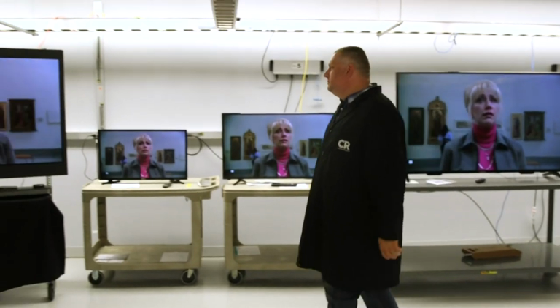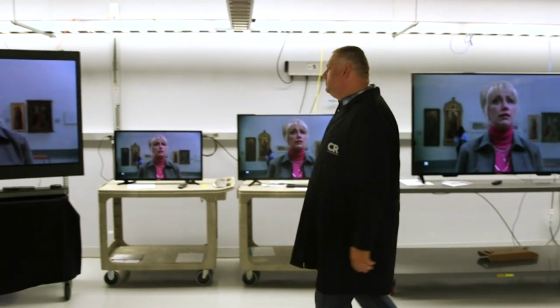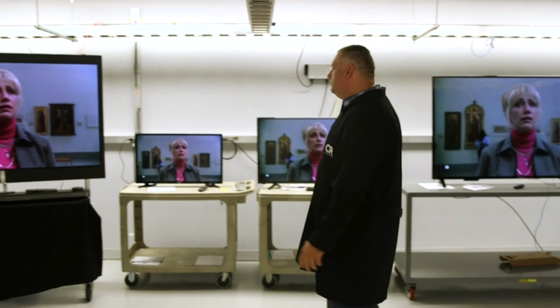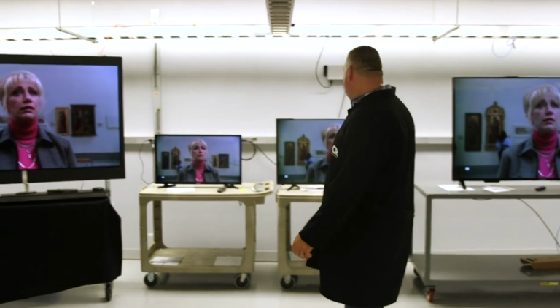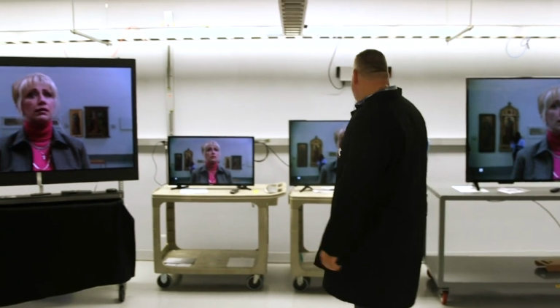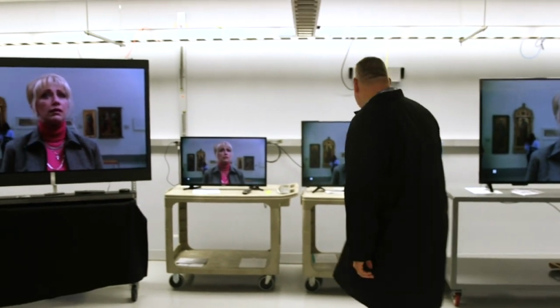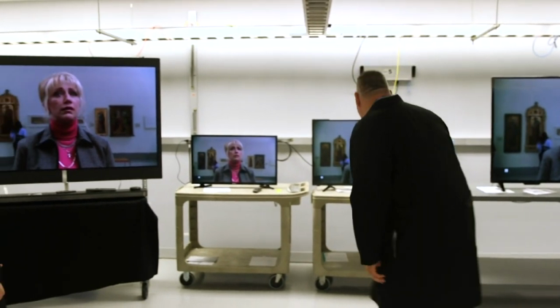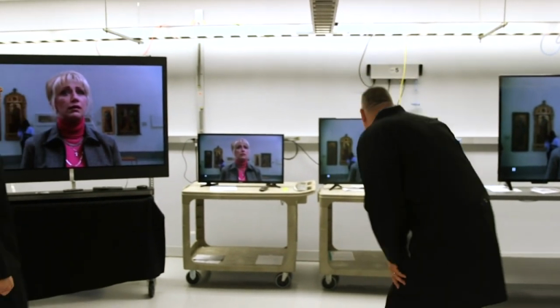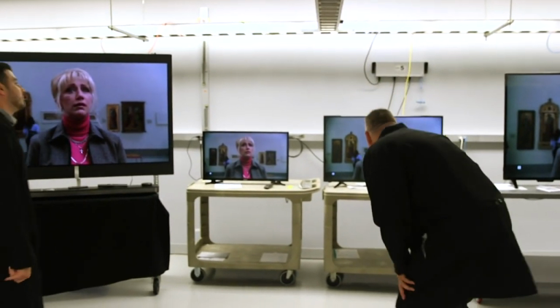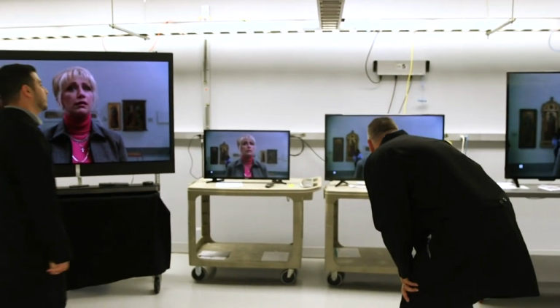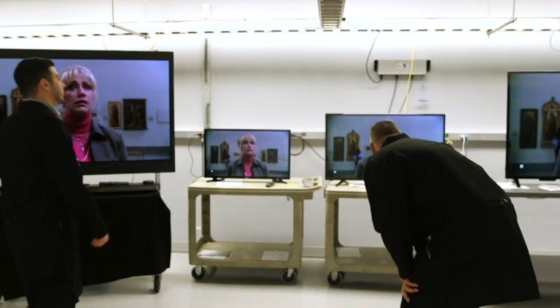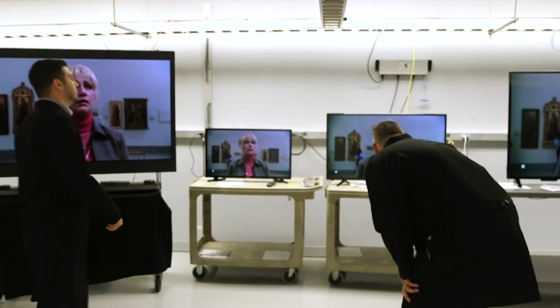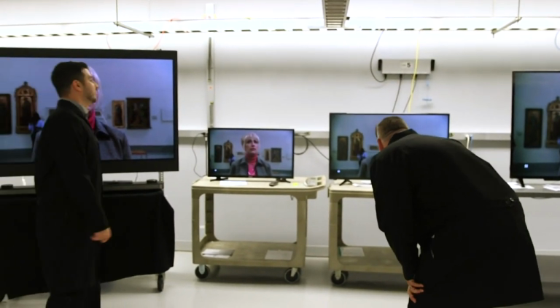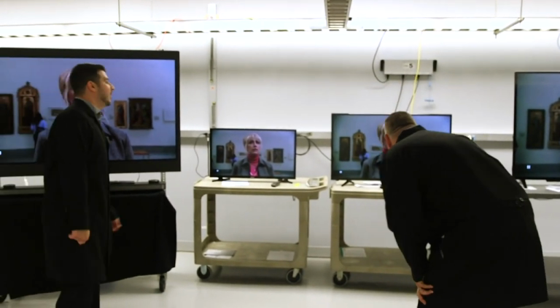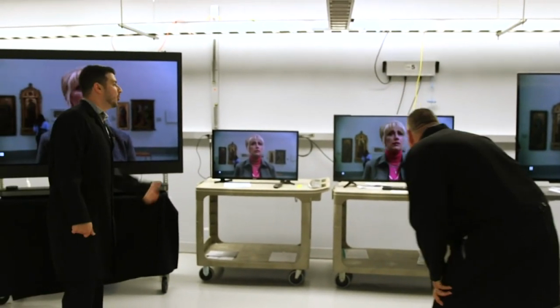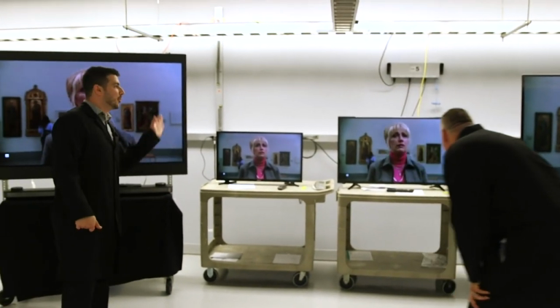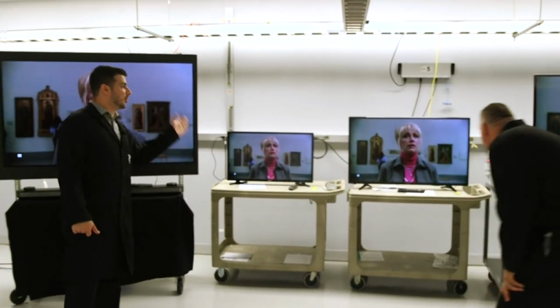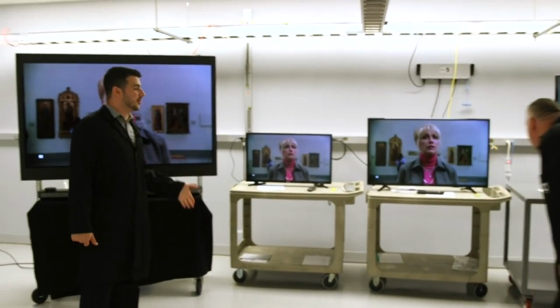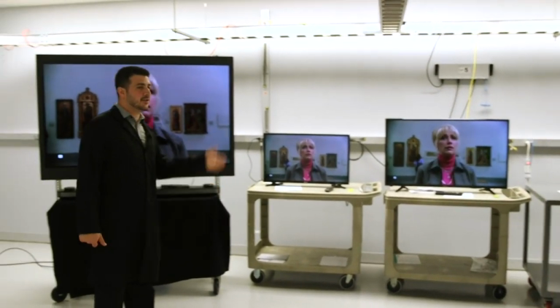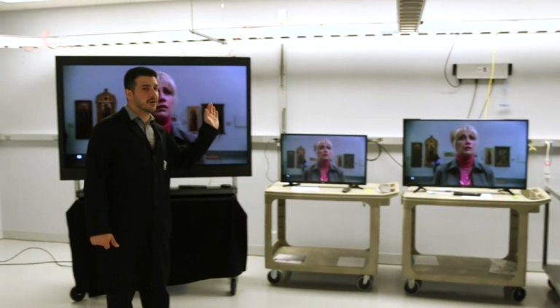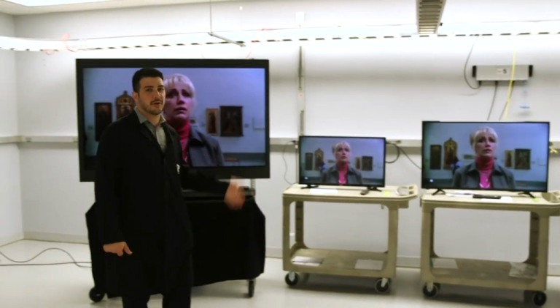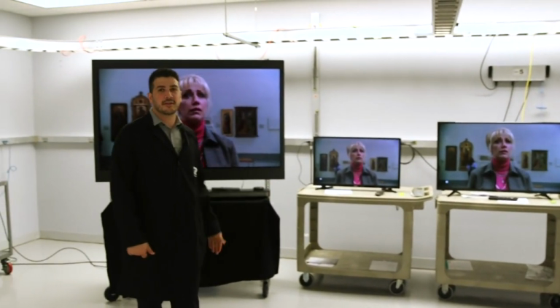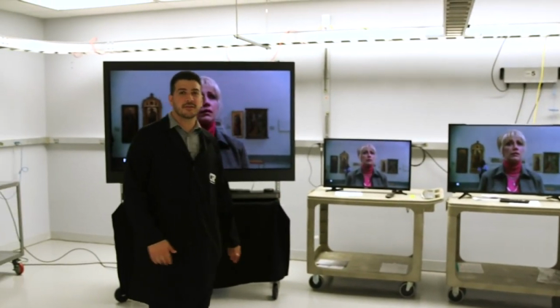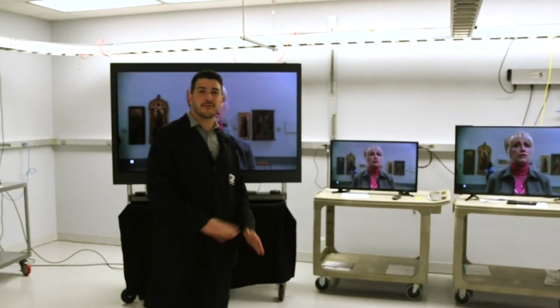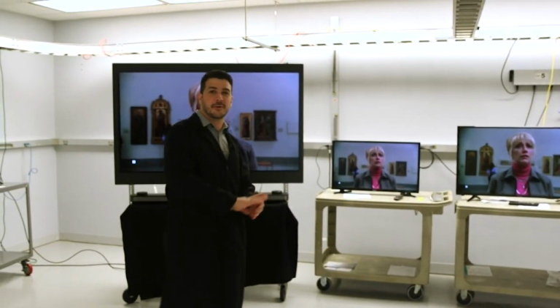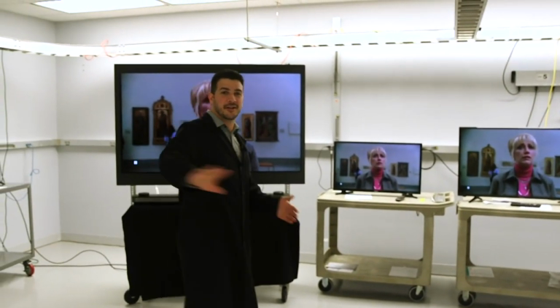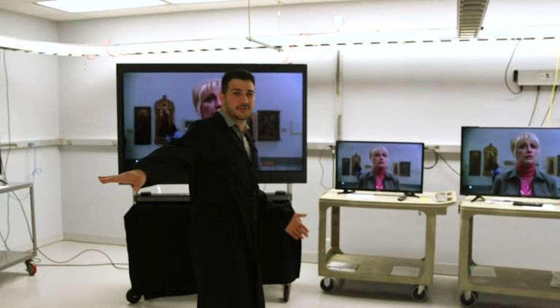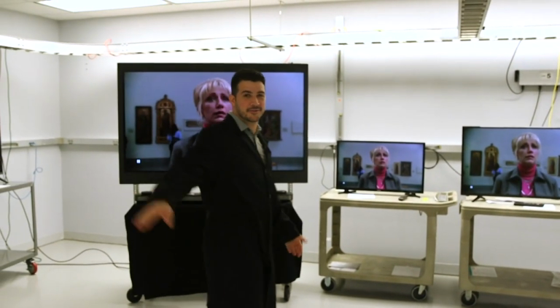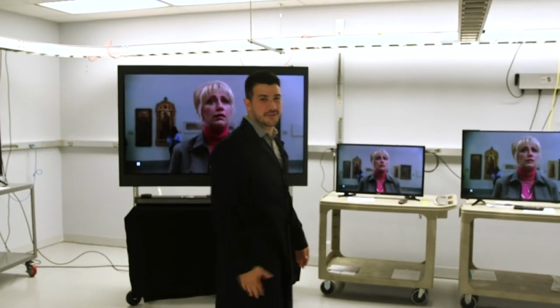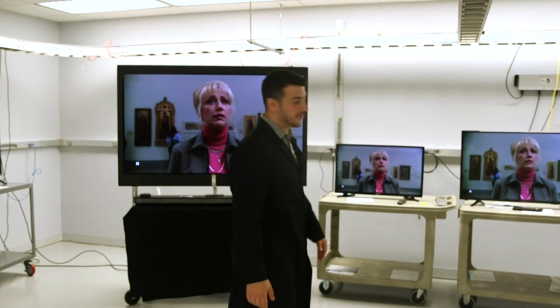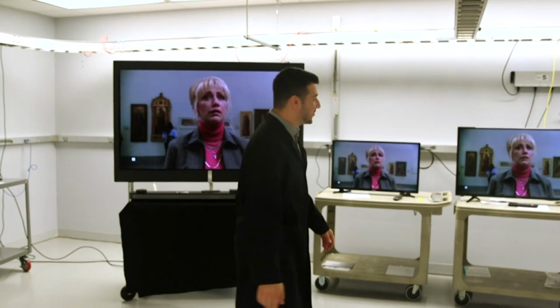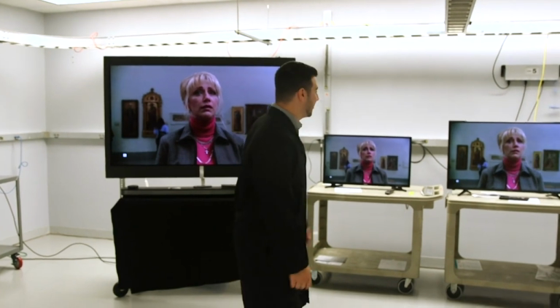In my house, I'm the only person allowed to sit right in front of the TV. Everybody else sits to the side.